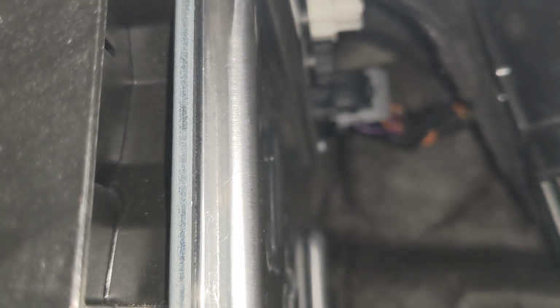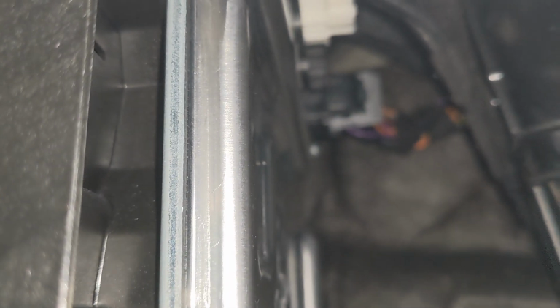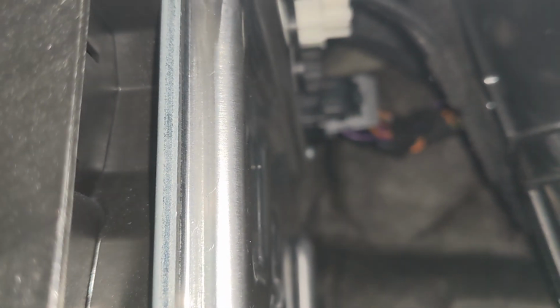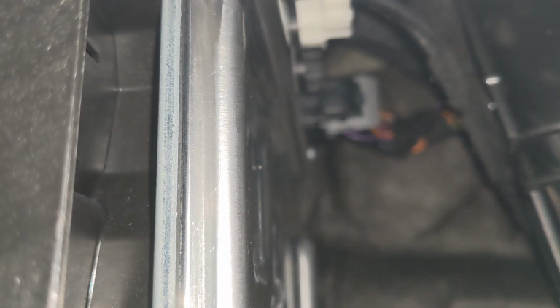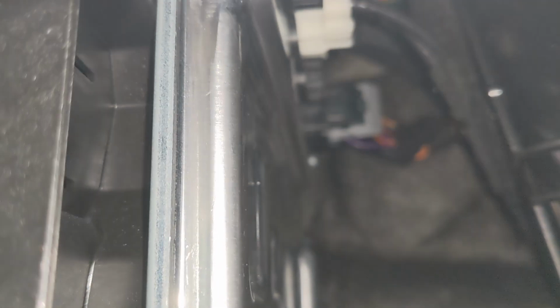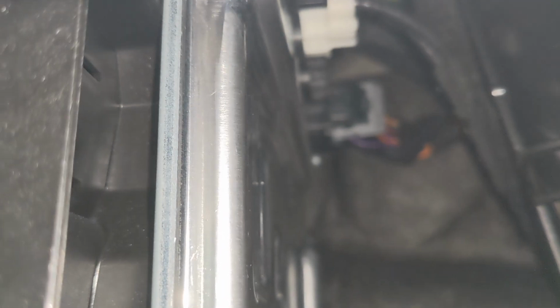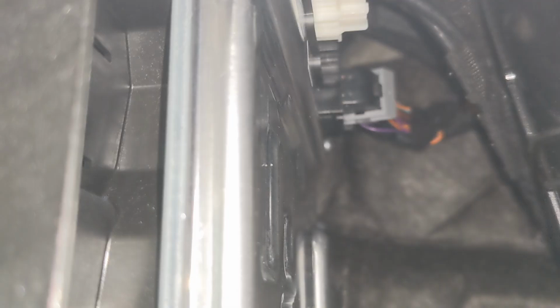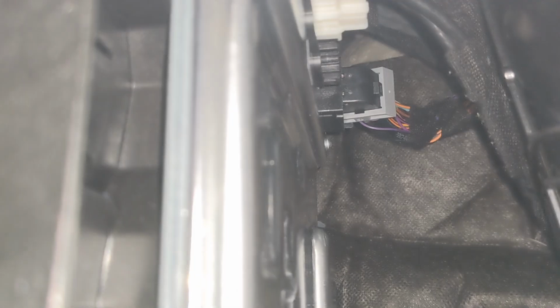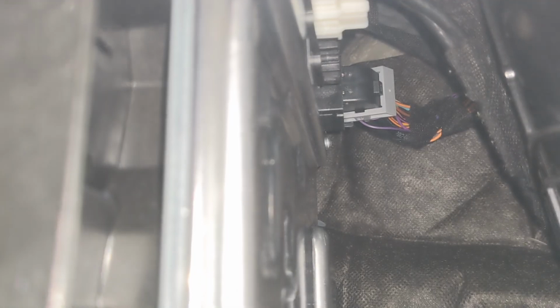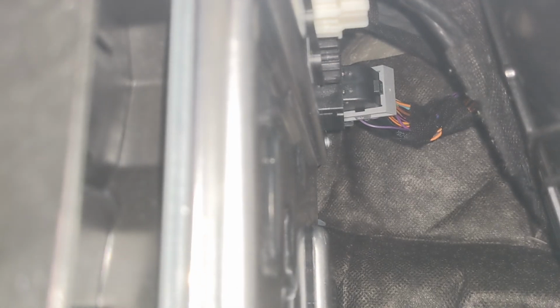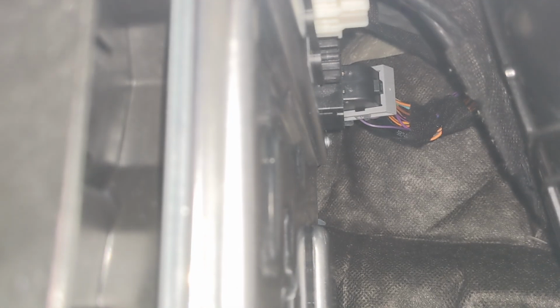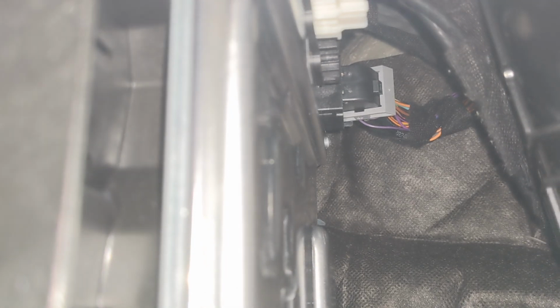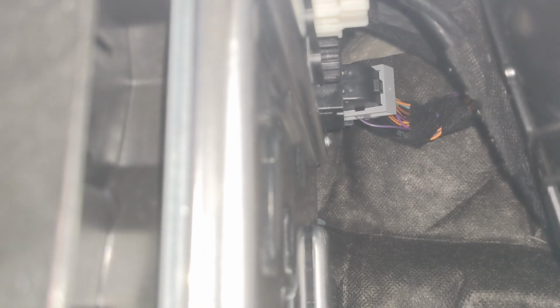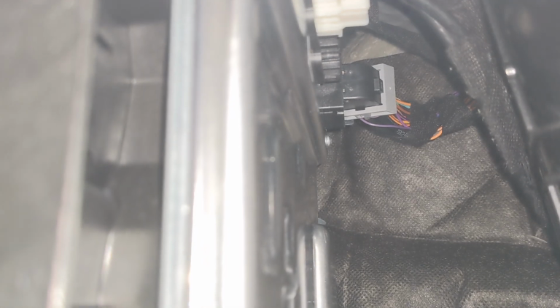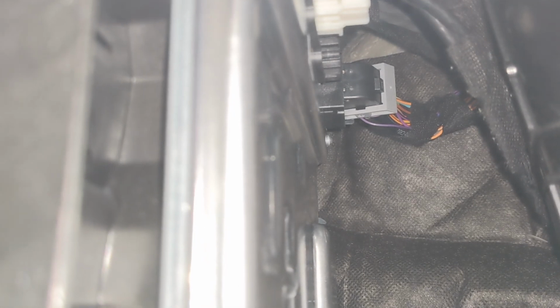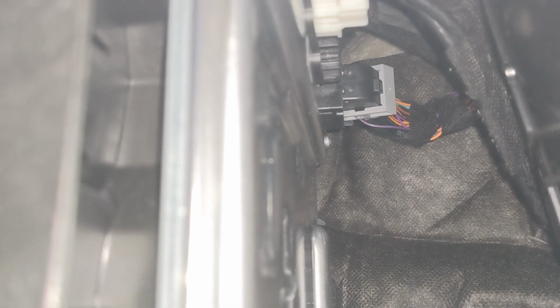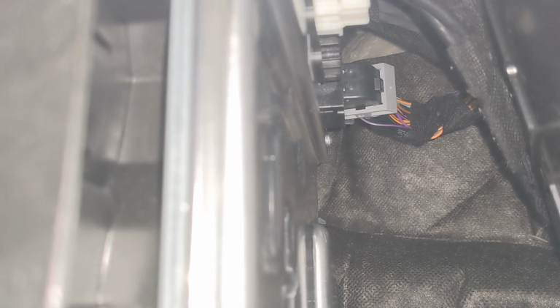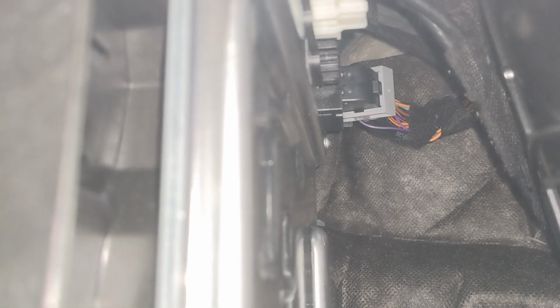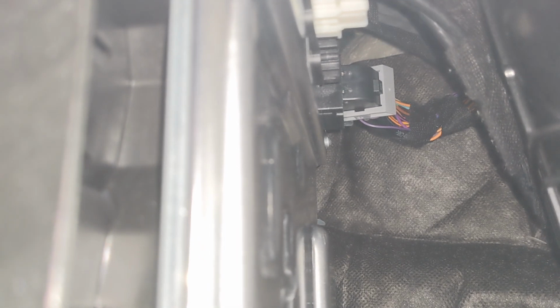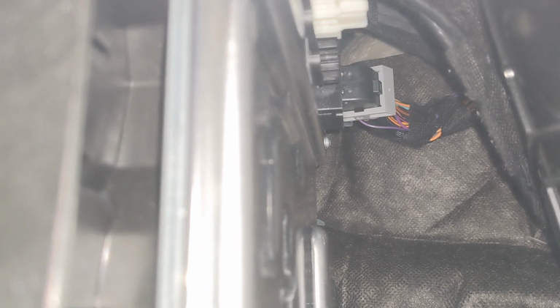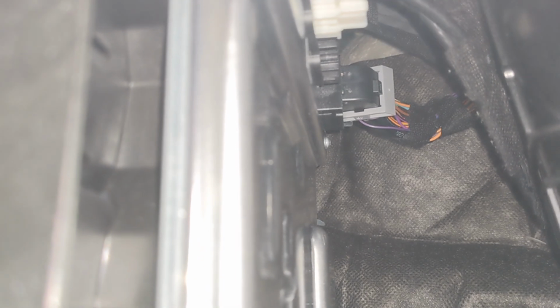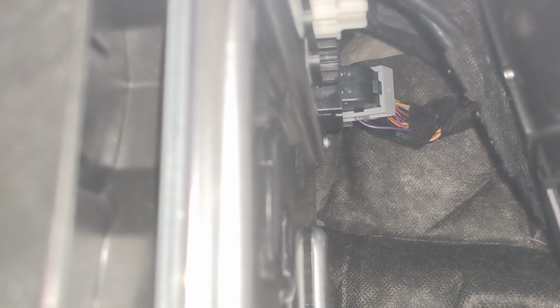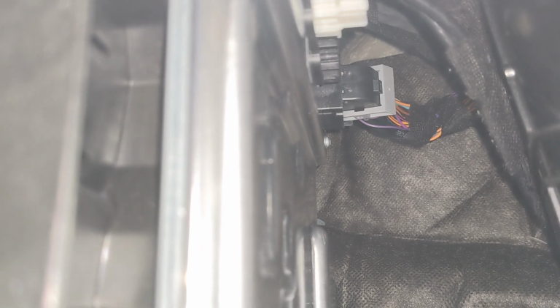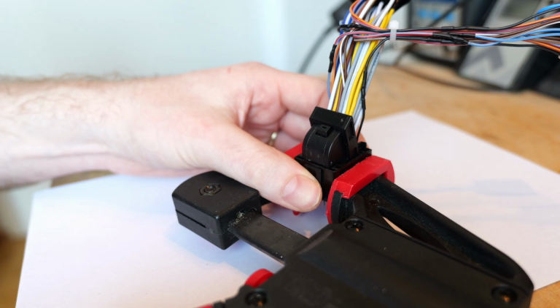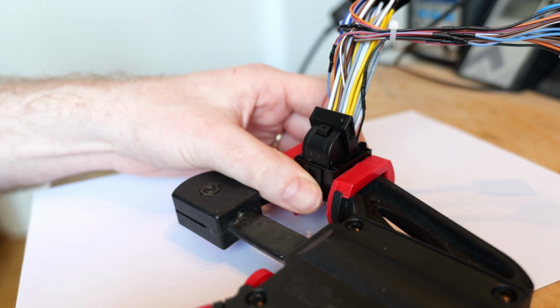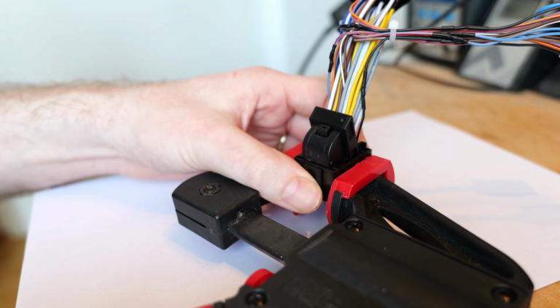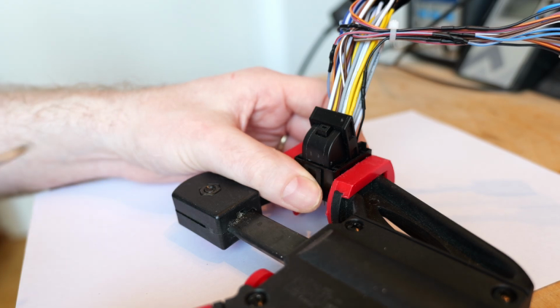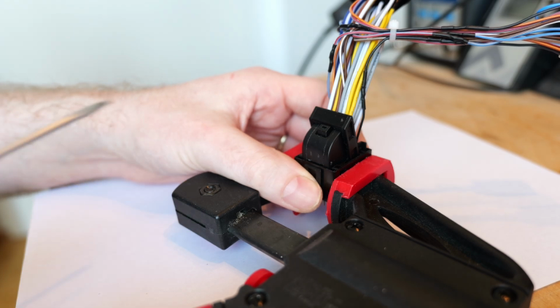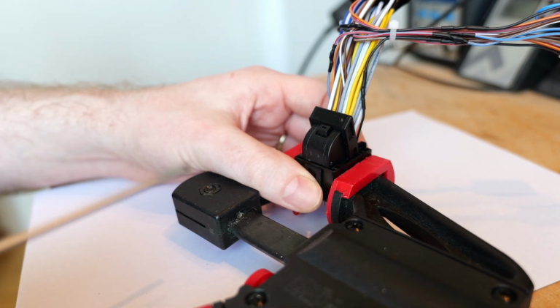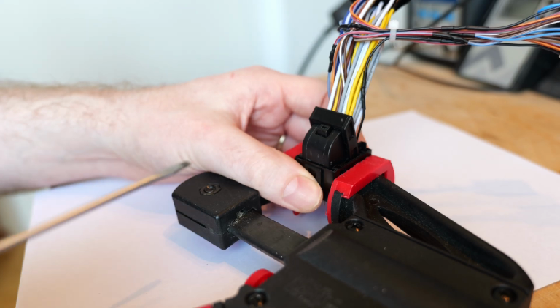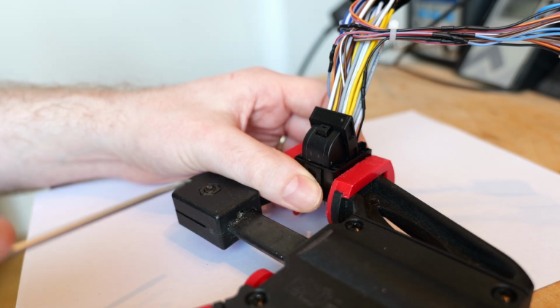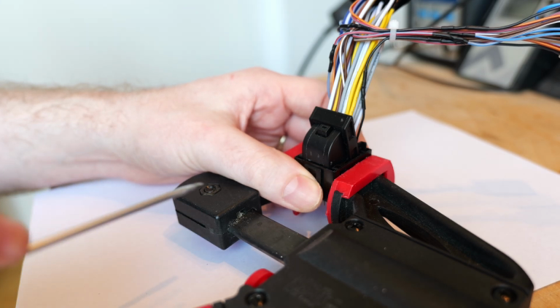The connector with the gray clip is the gateway connector. Let's take a closer look at the connector on the desk.